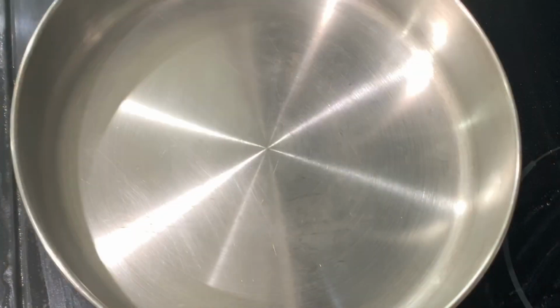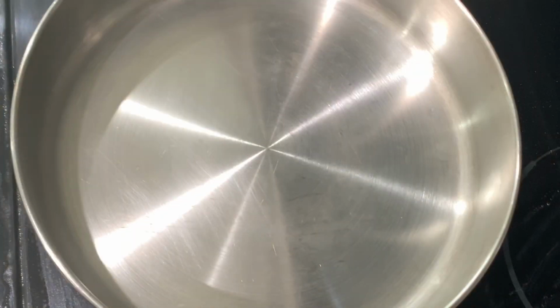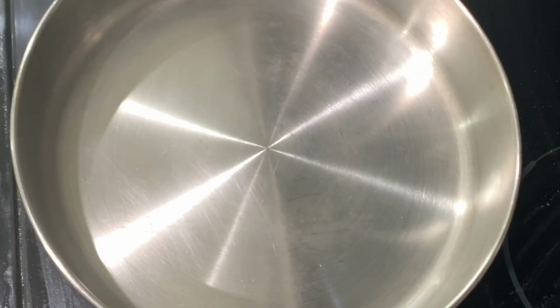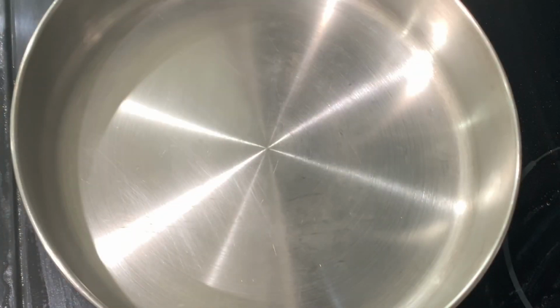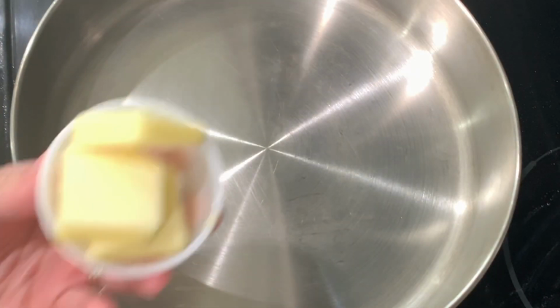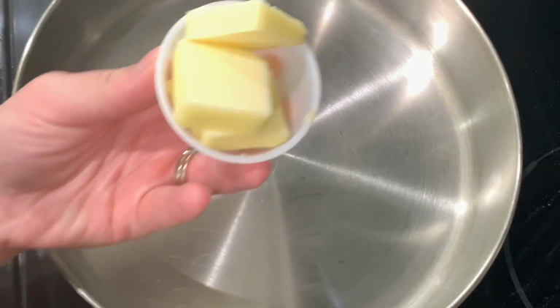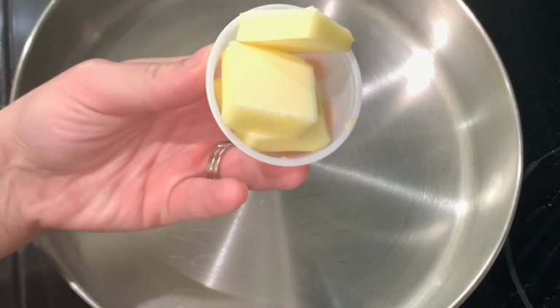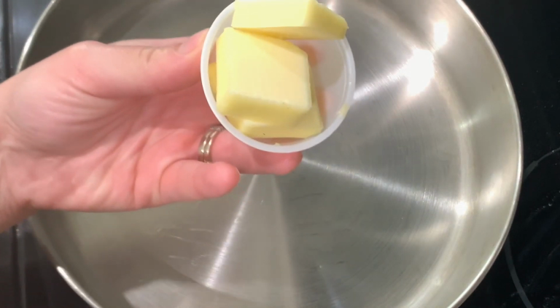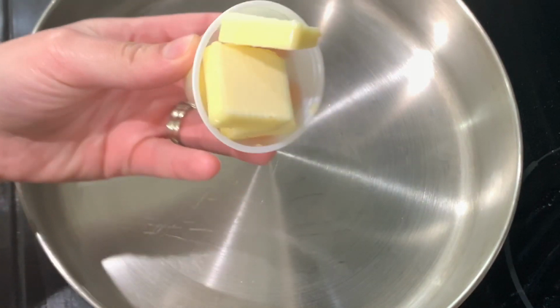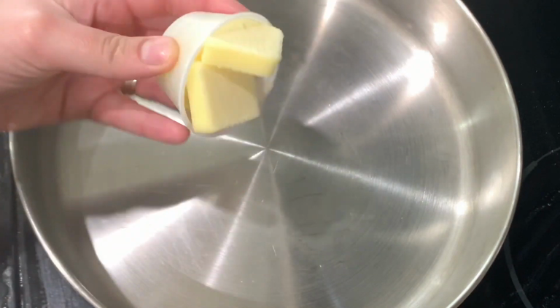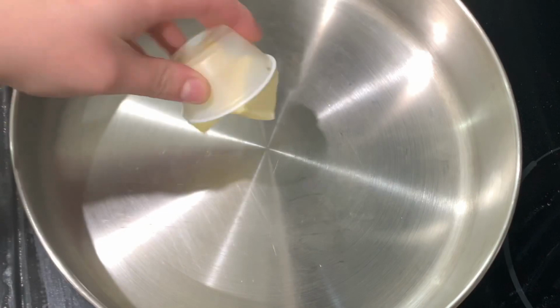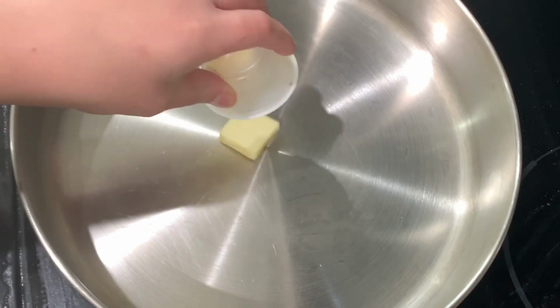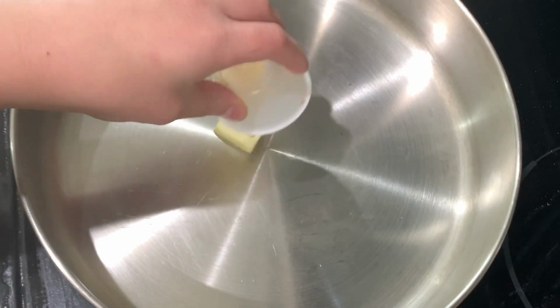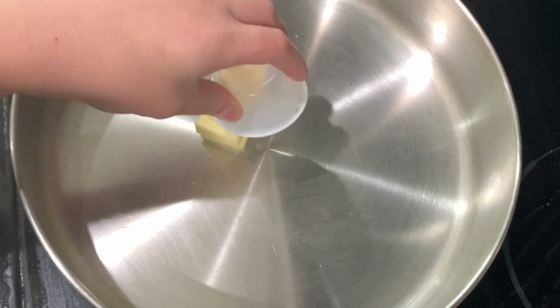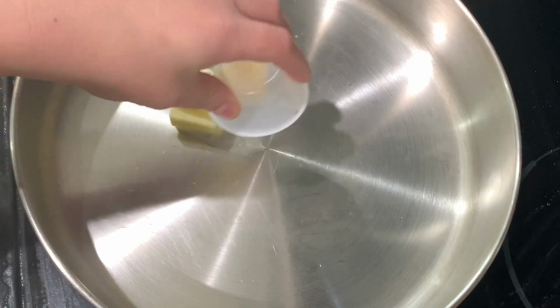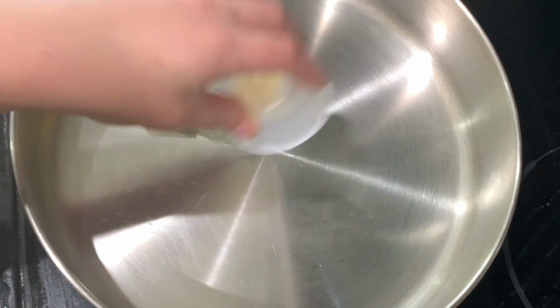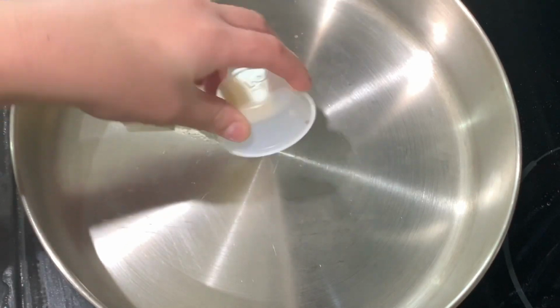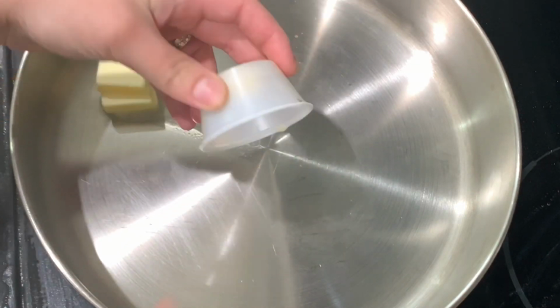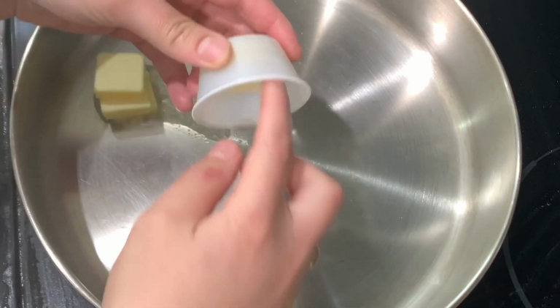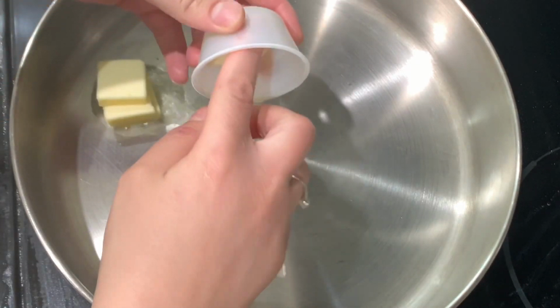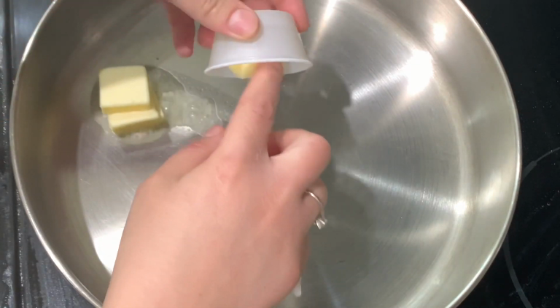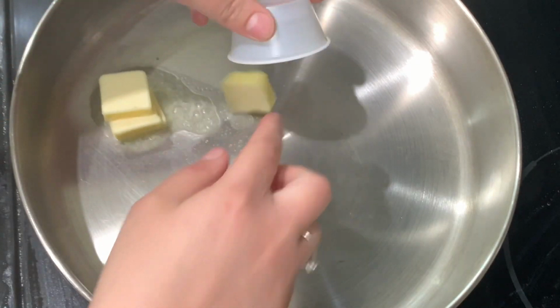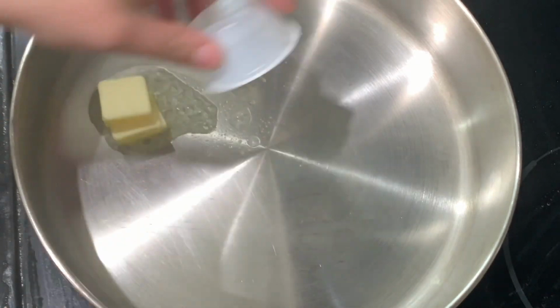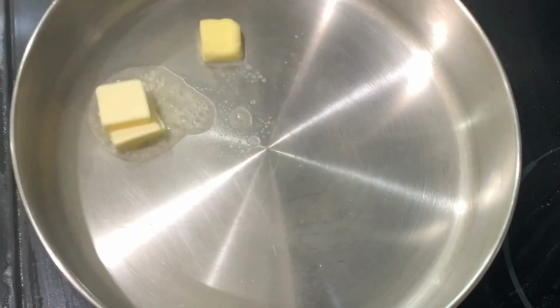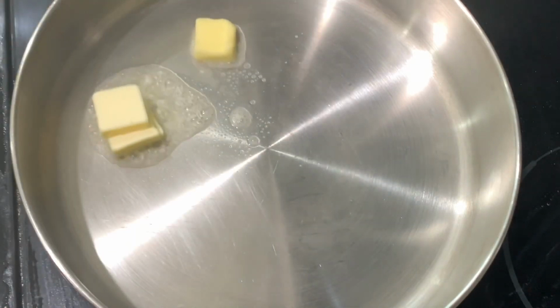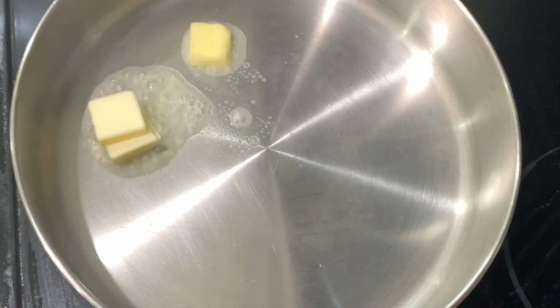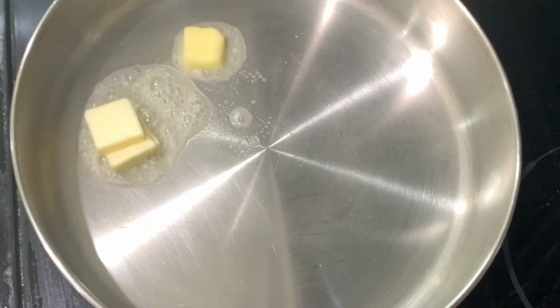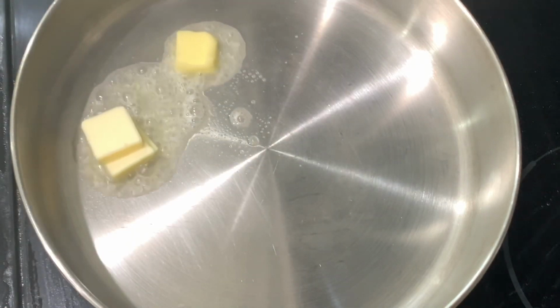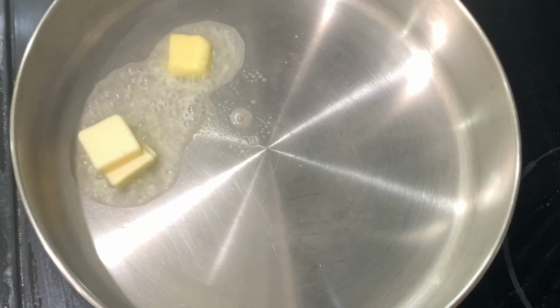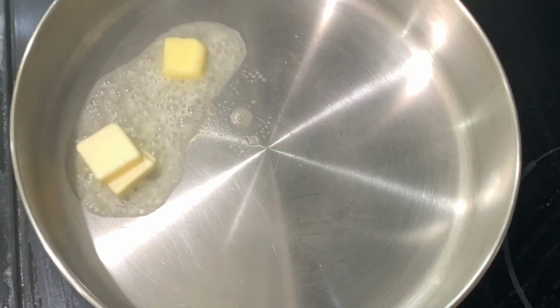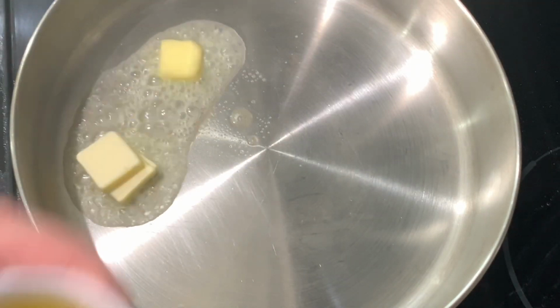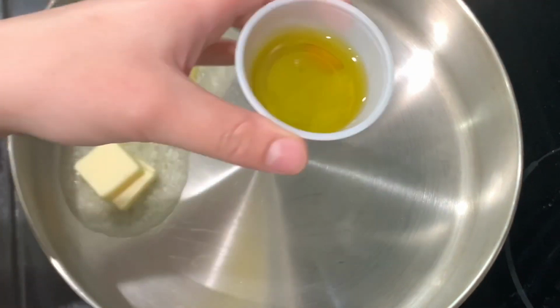I went ahead and preheated my pan, and now I'm going to go ahead and add the four tablespoons of butter and one tablespoon of olive oil.